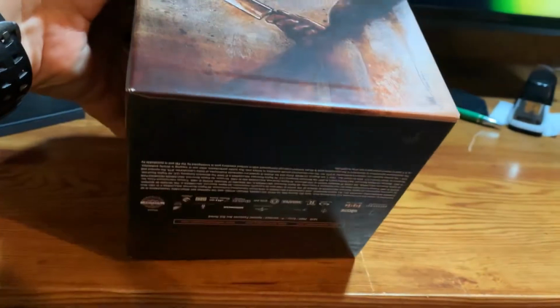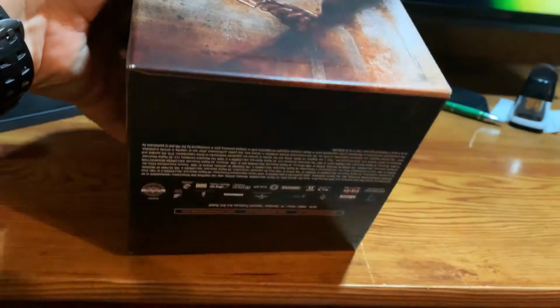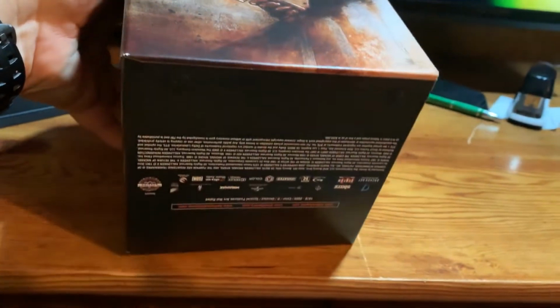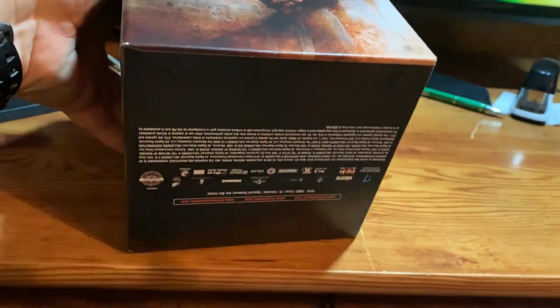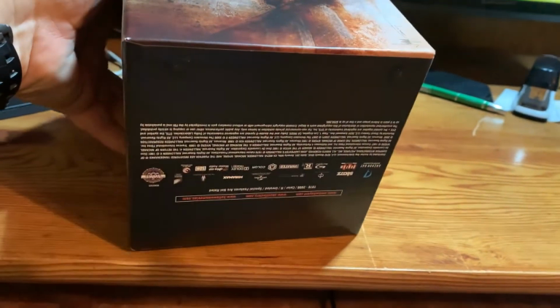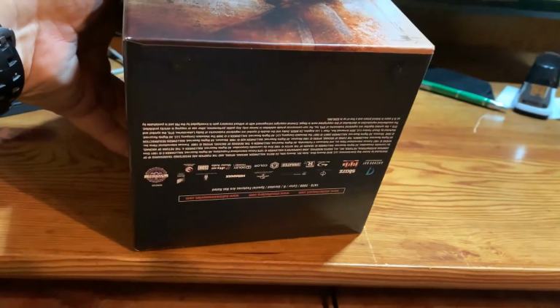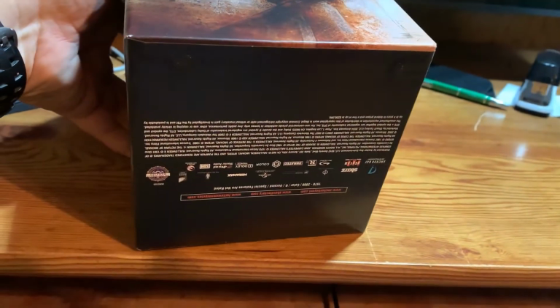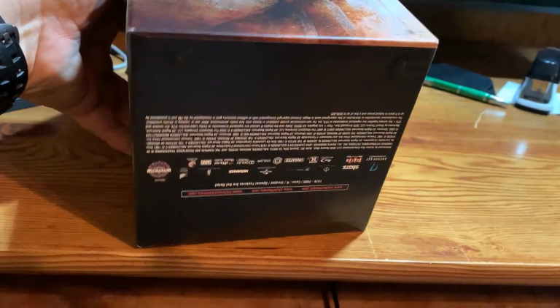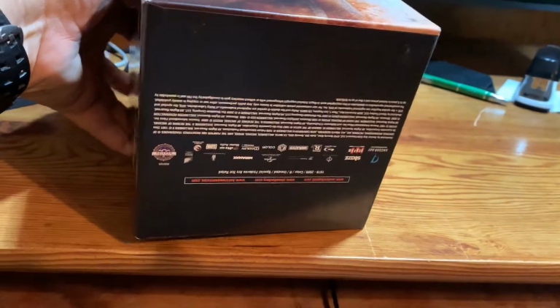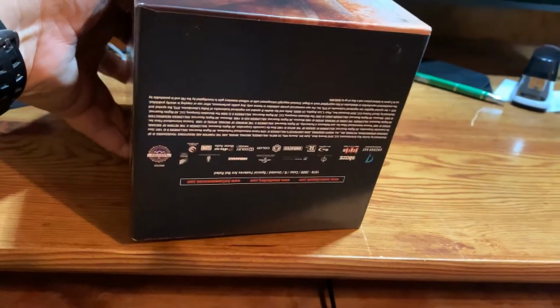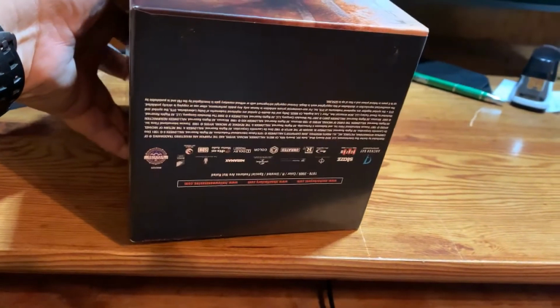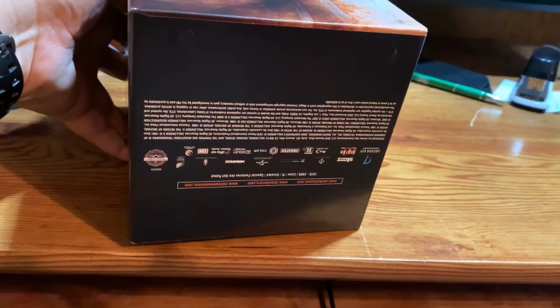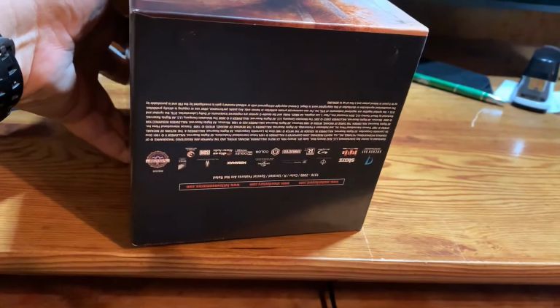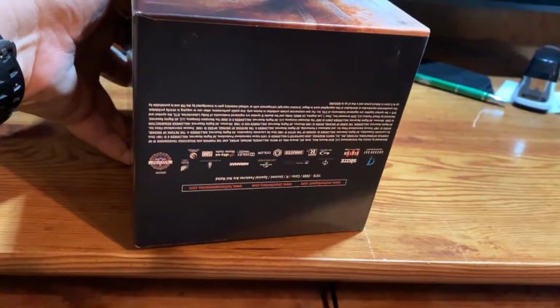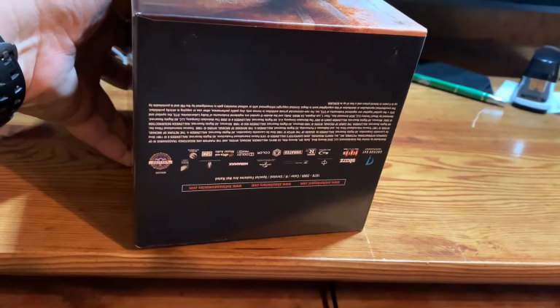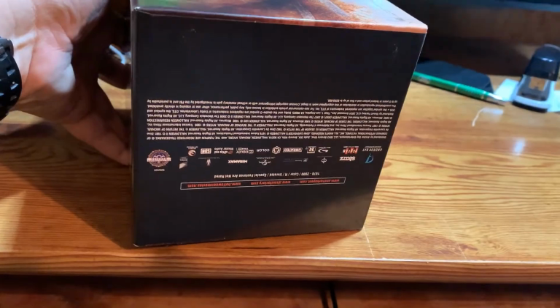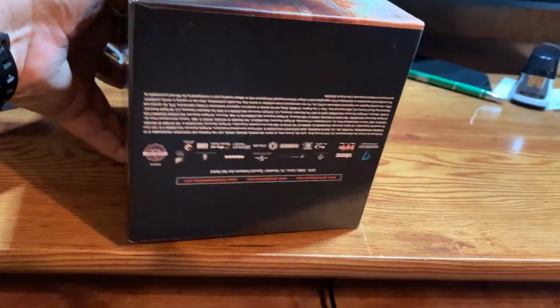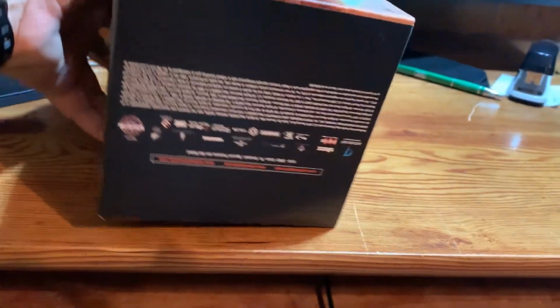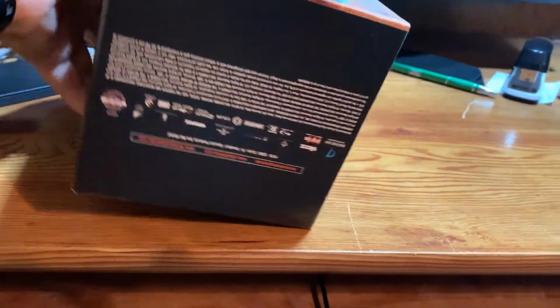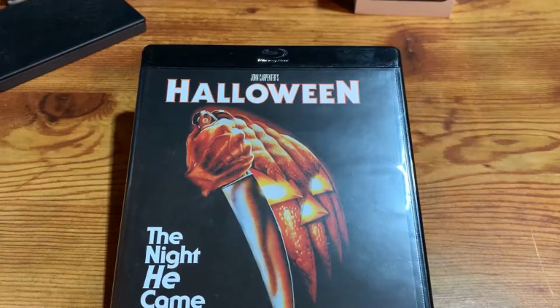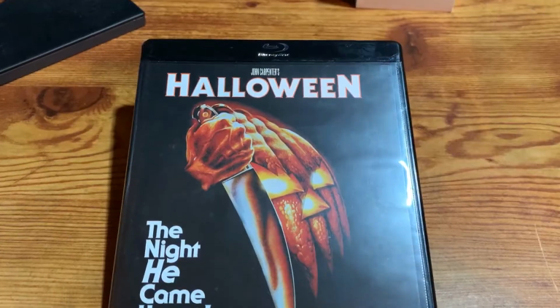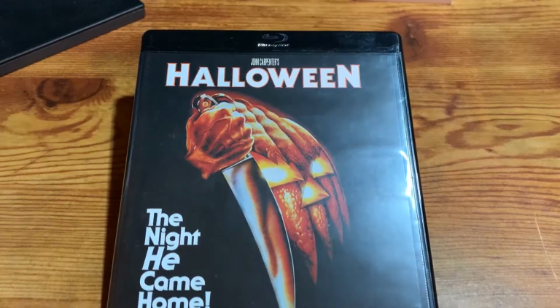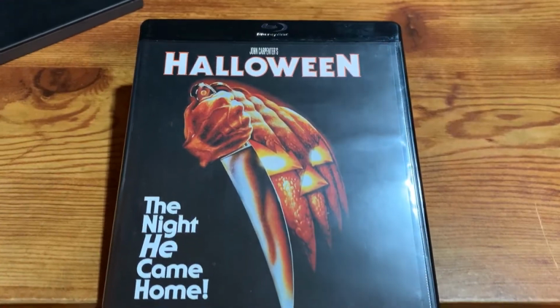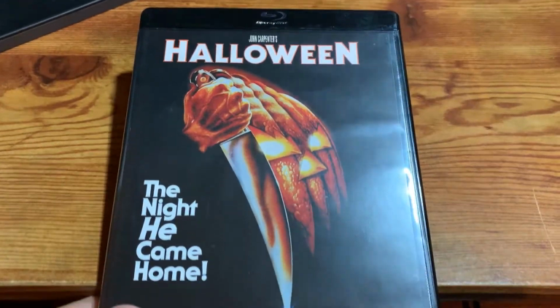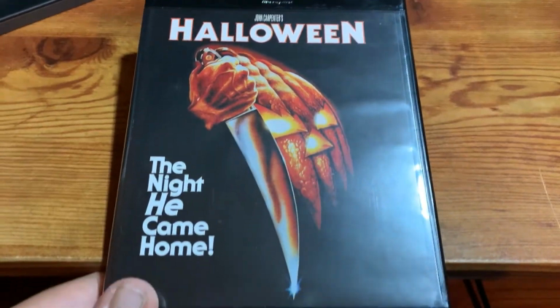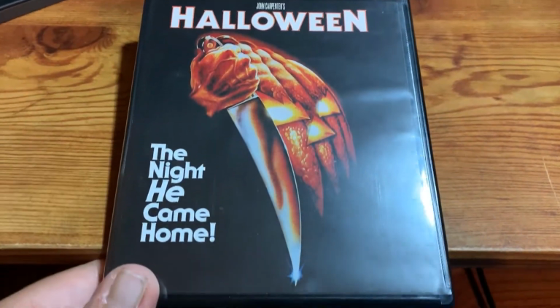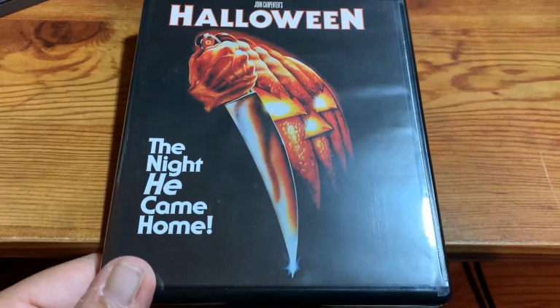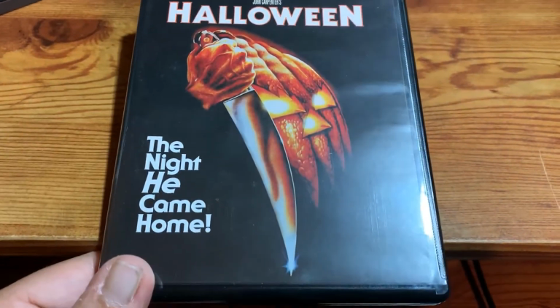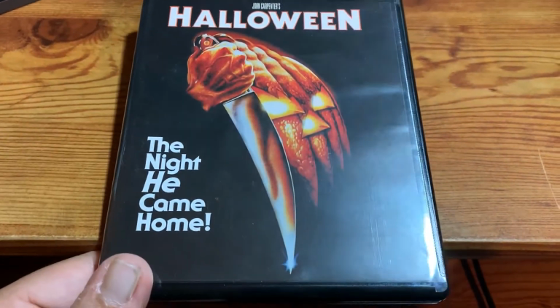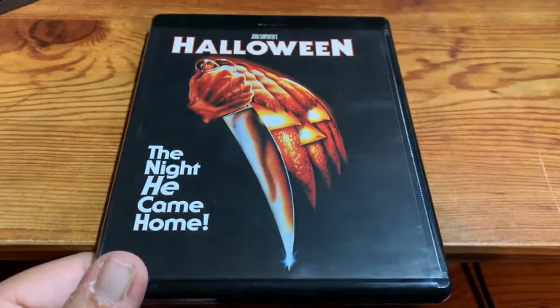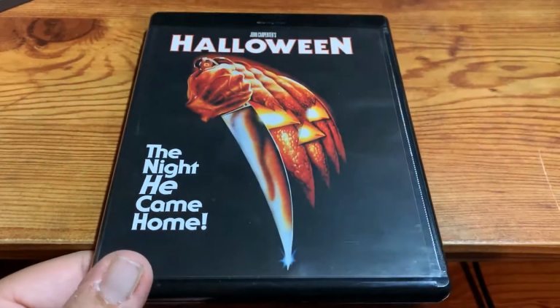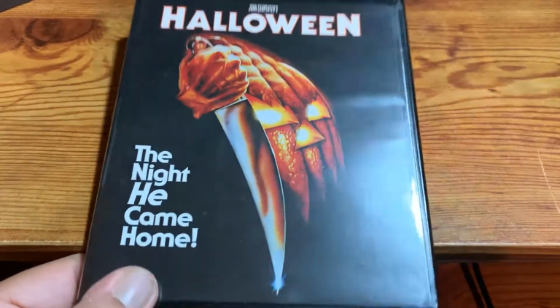And of course the bottom, which I have upside down. The case for the first Halloween film.